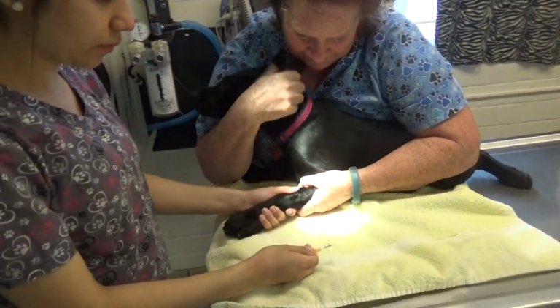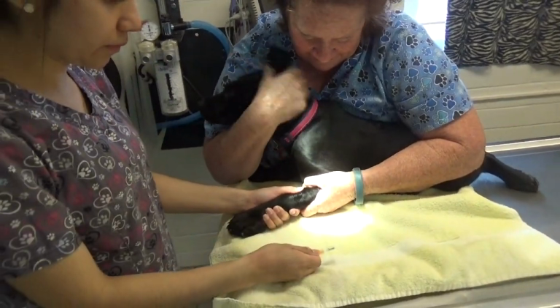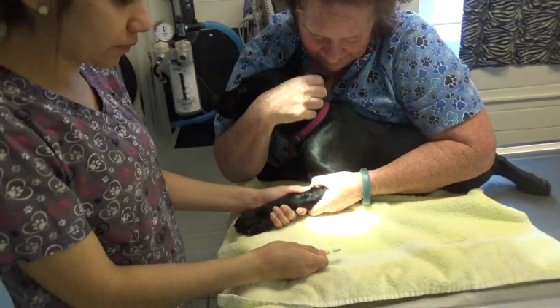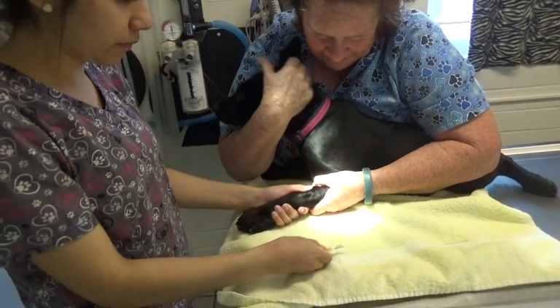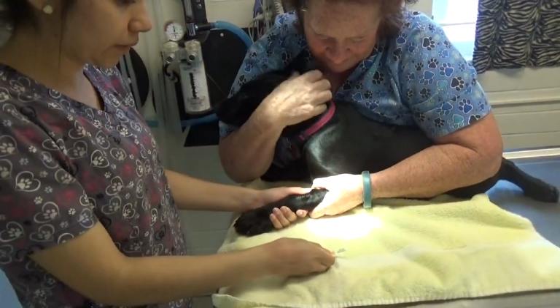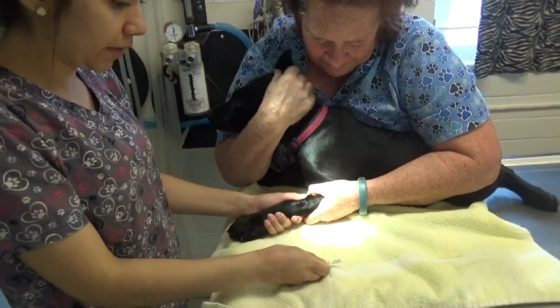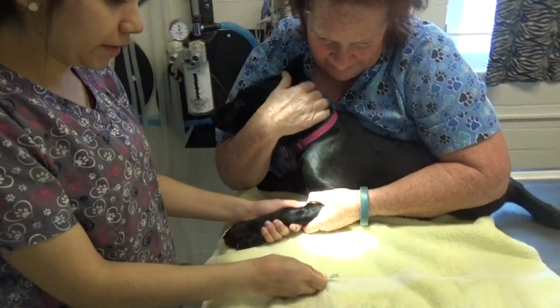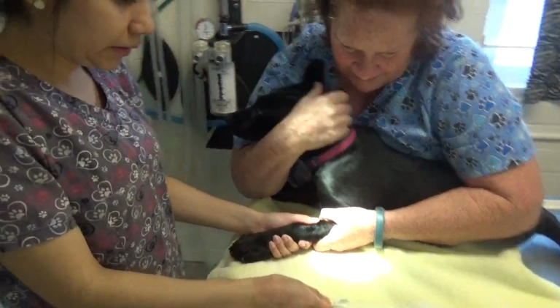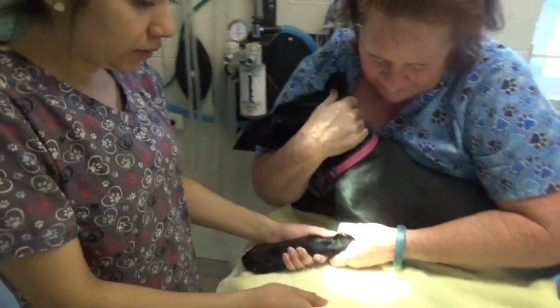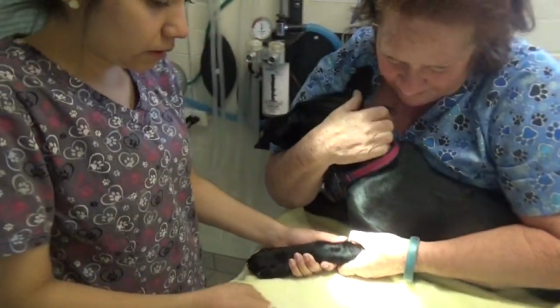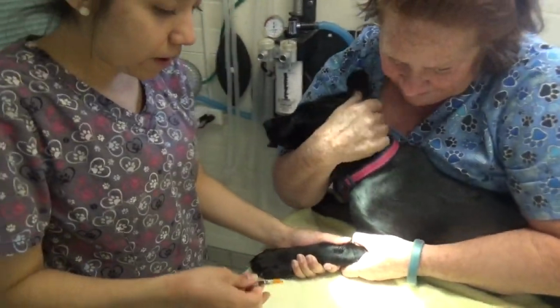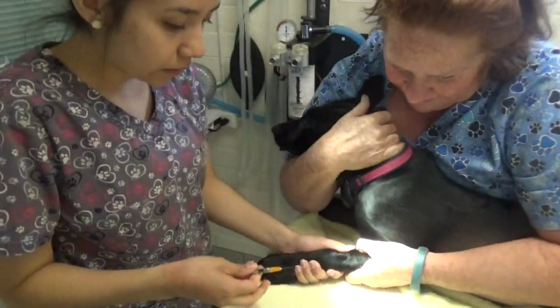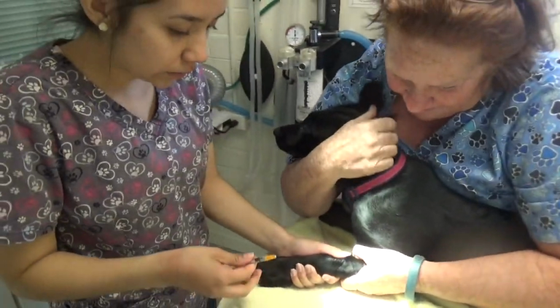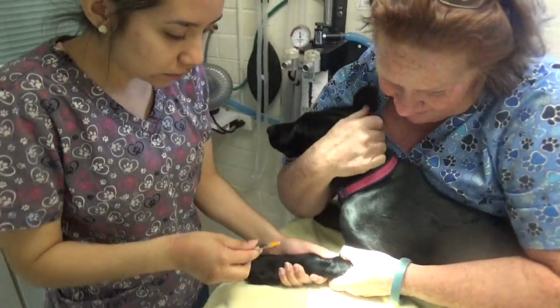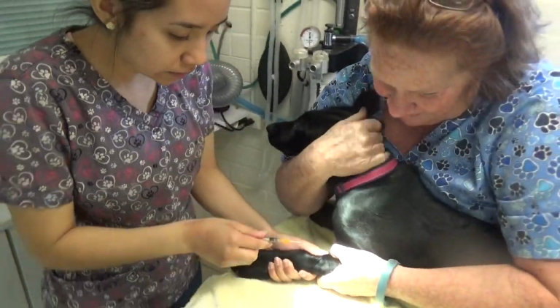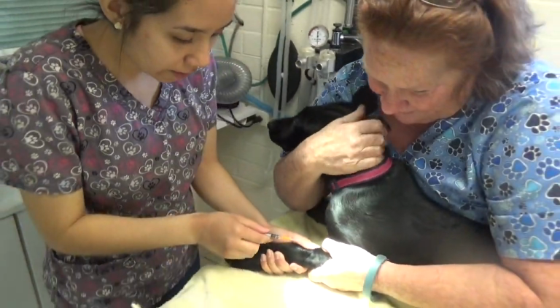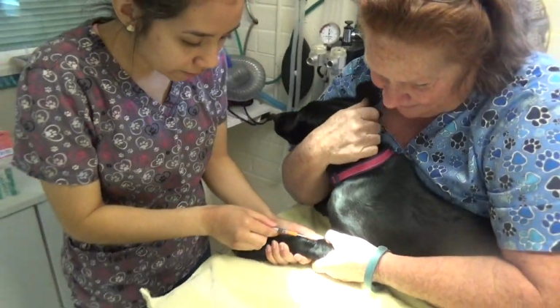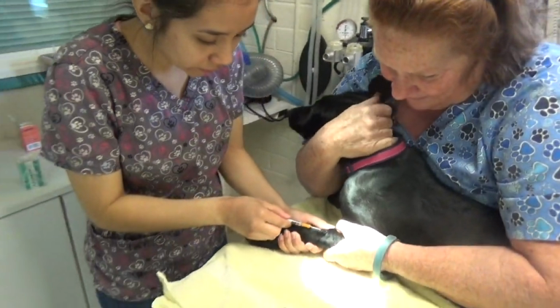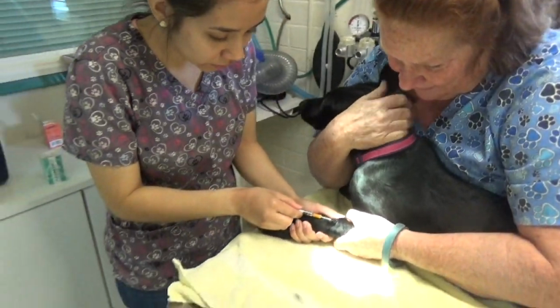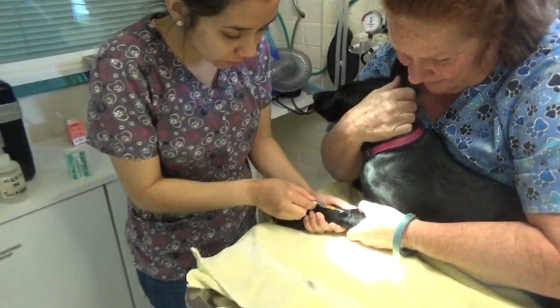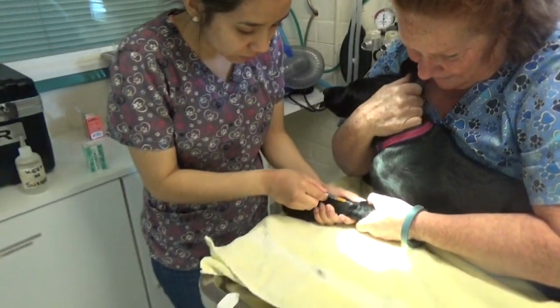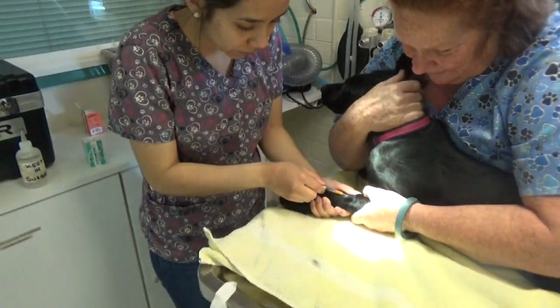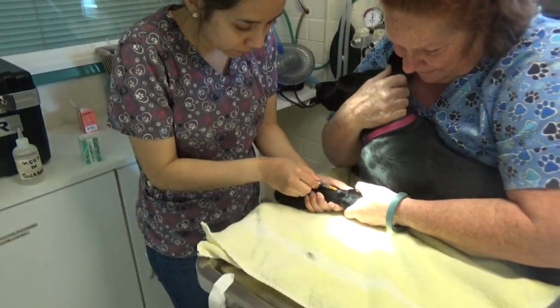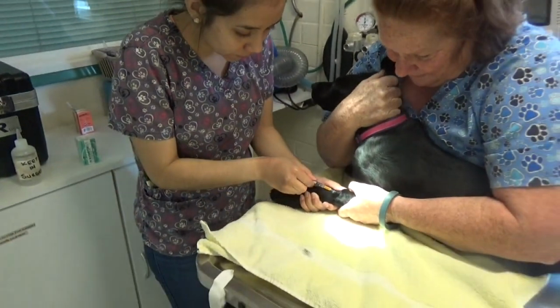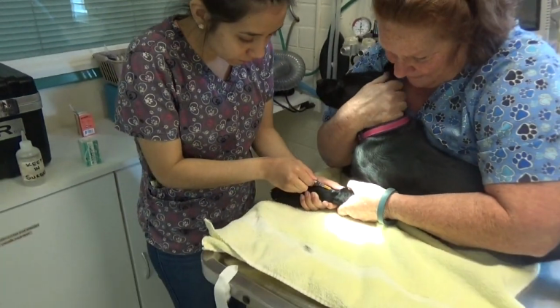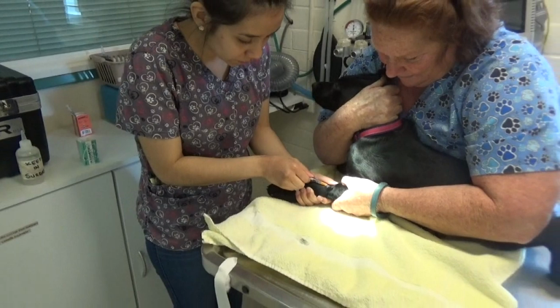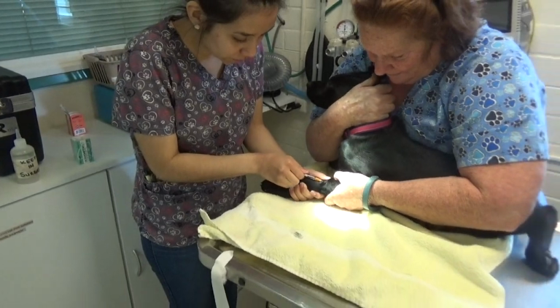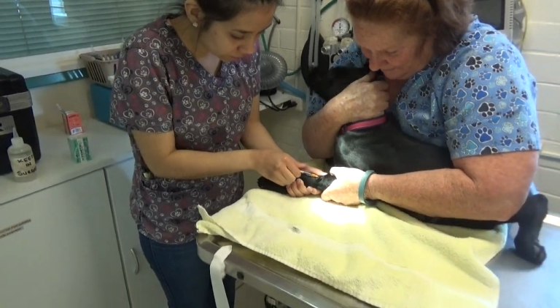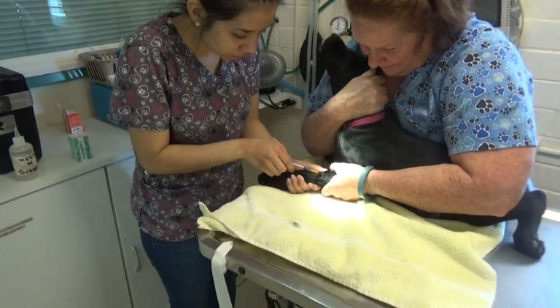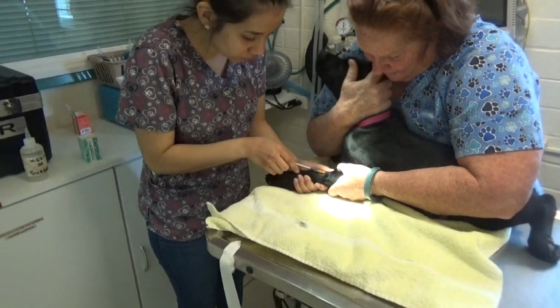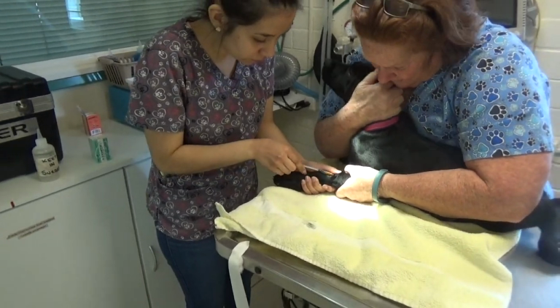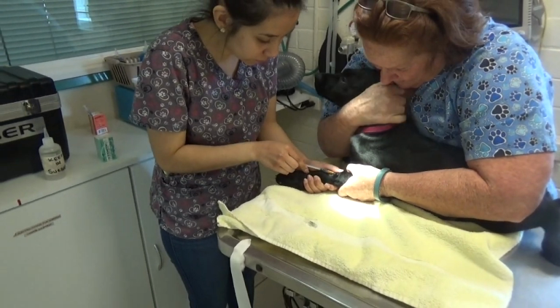So we'll see how Sadie takes this injection. This is an injection of Dex Dormitor.